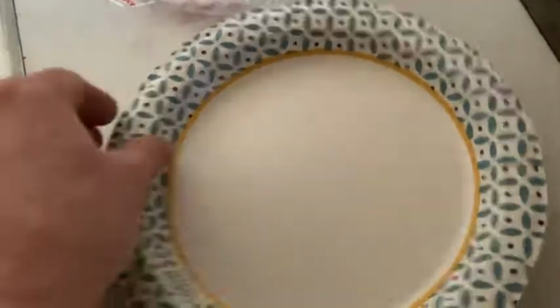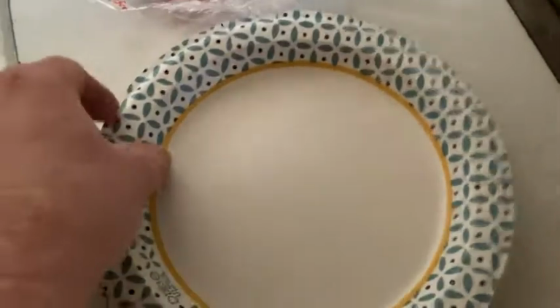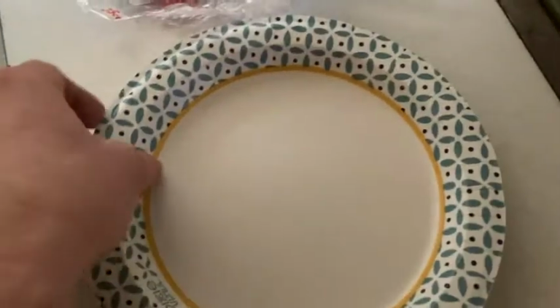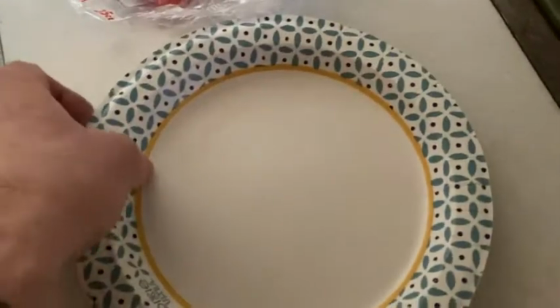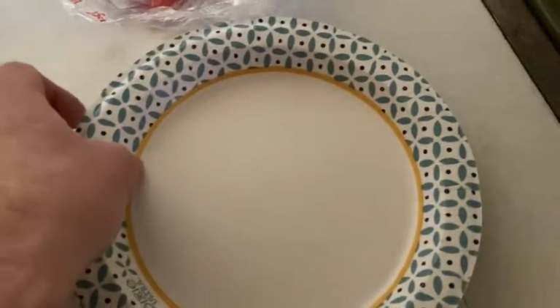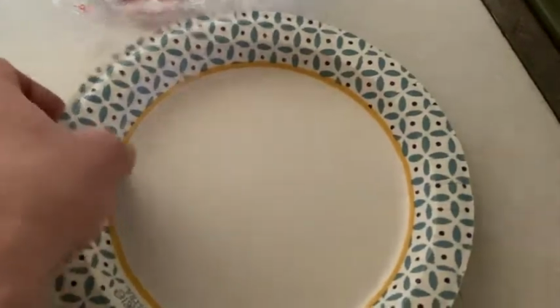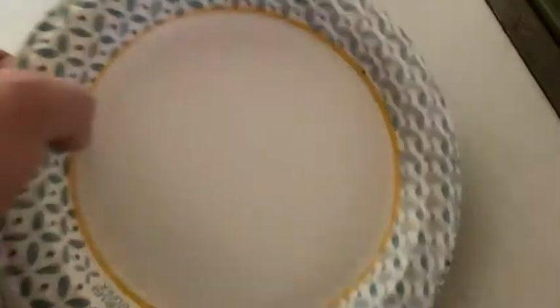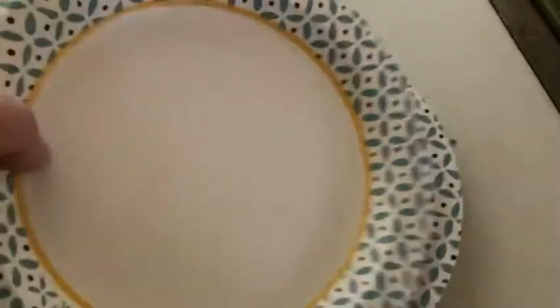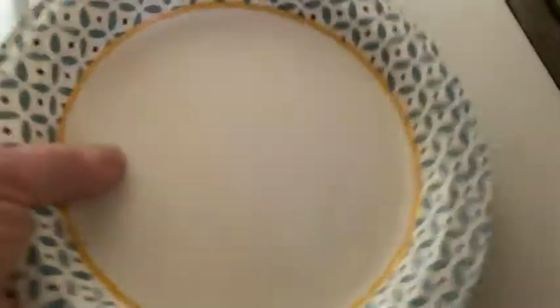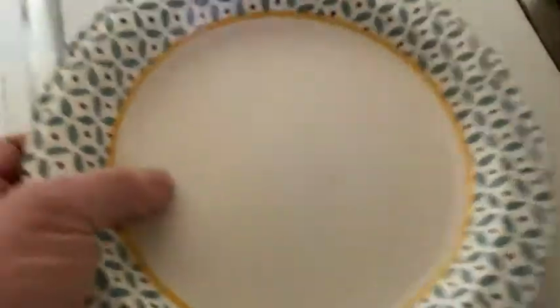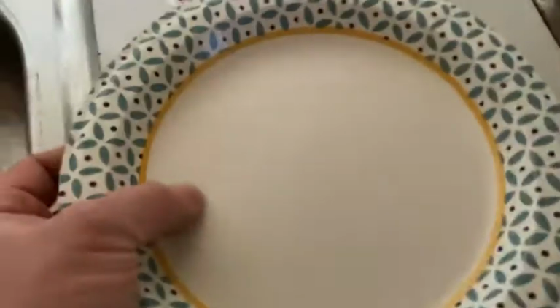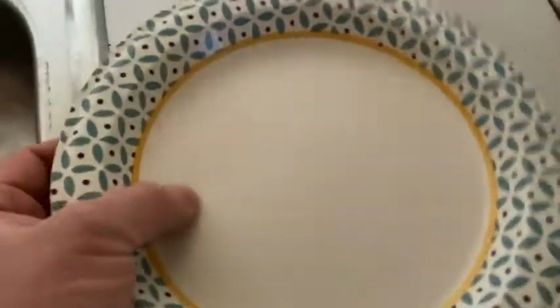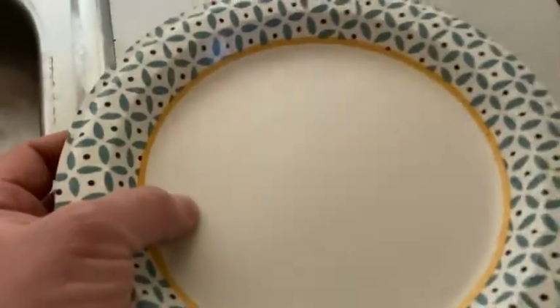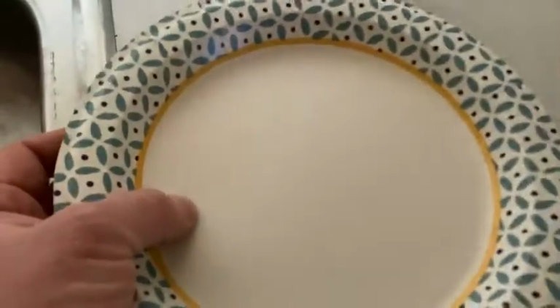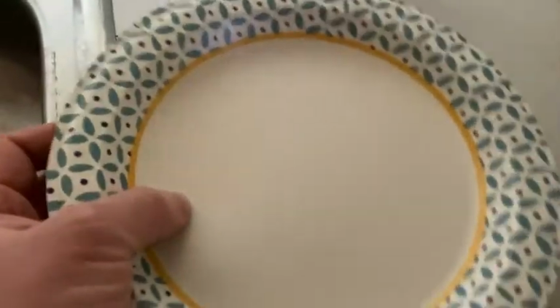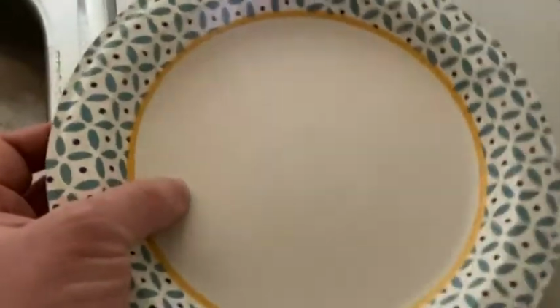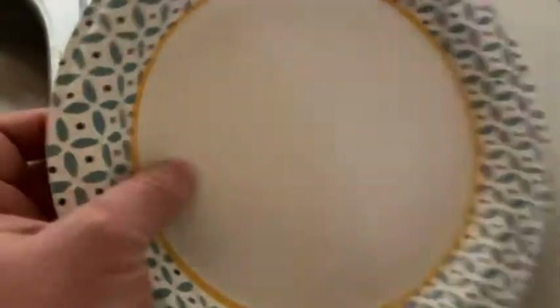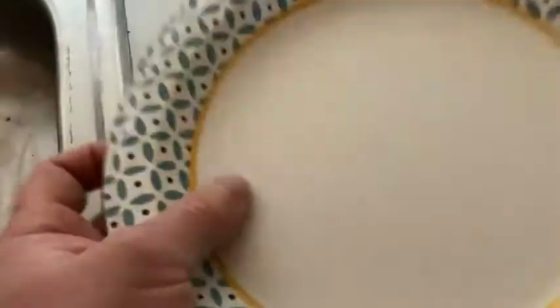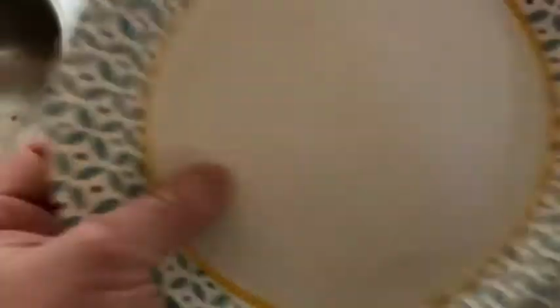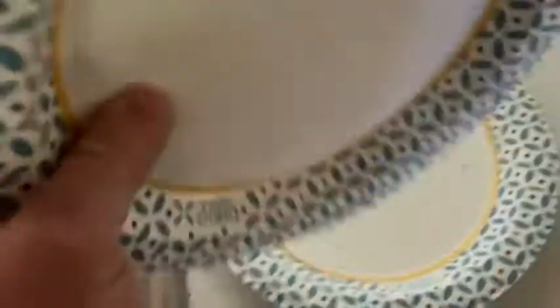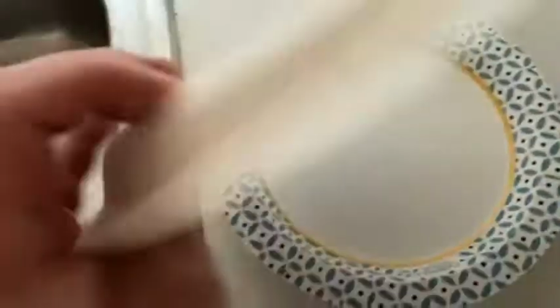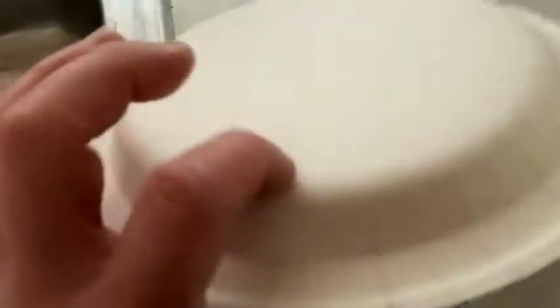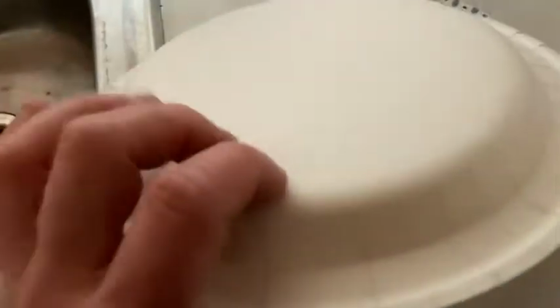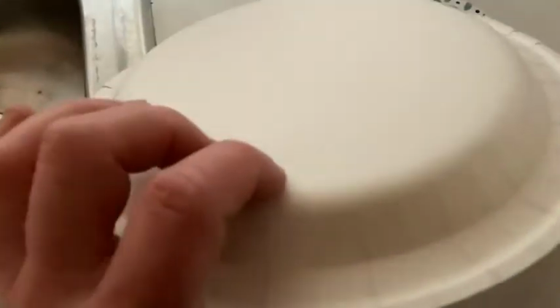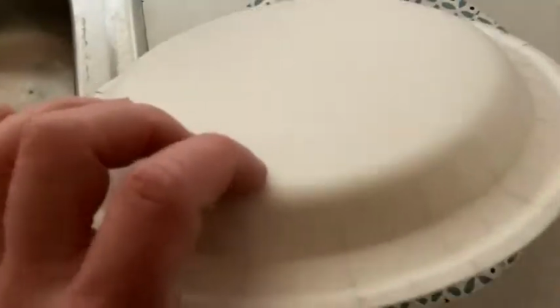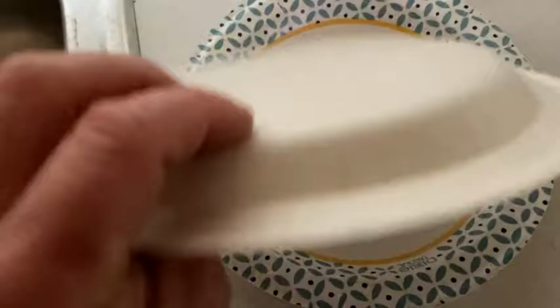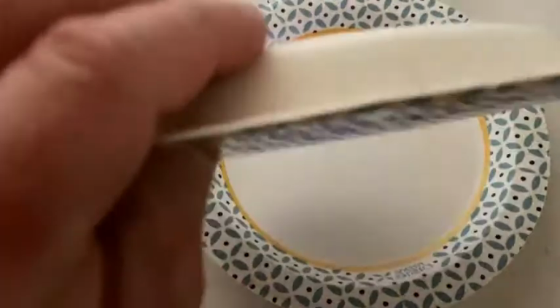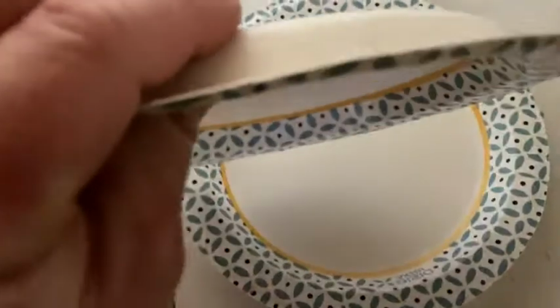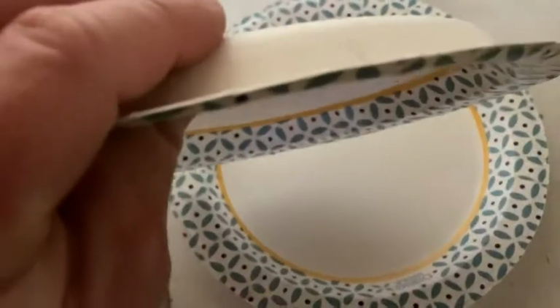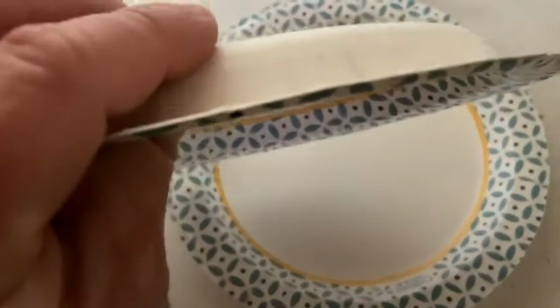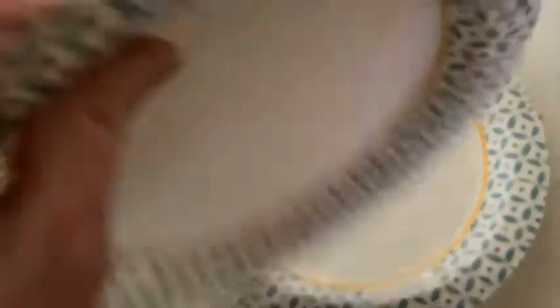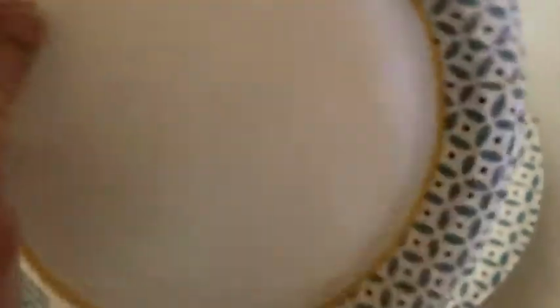They're pretty good quality. They're definitely not cheap — not cheaply made. They're pretty thick; you can see how thick it is there.